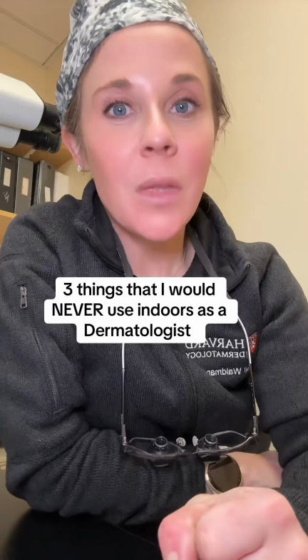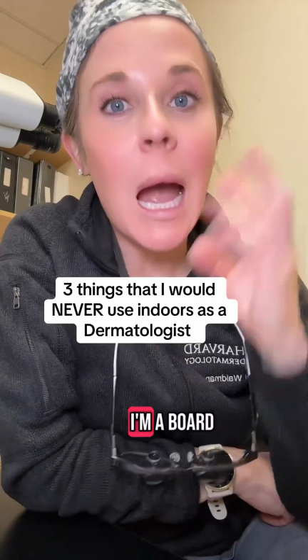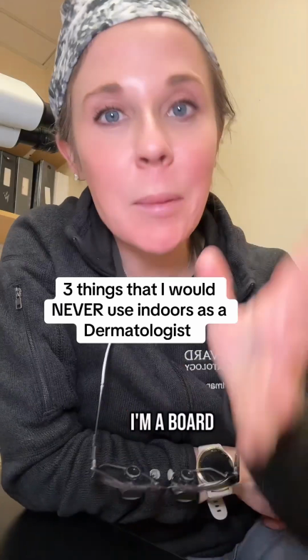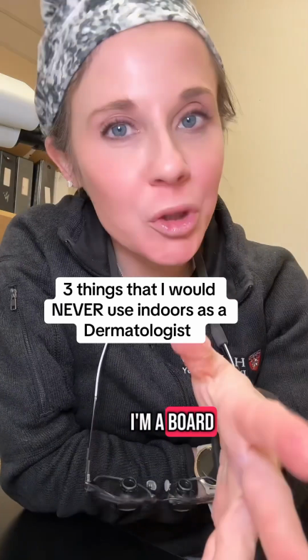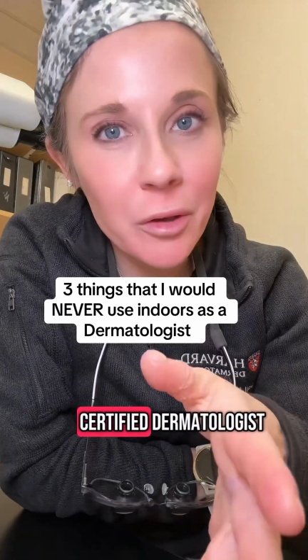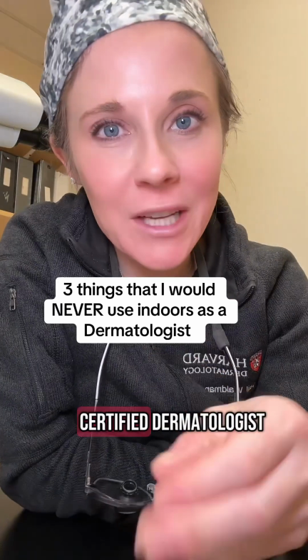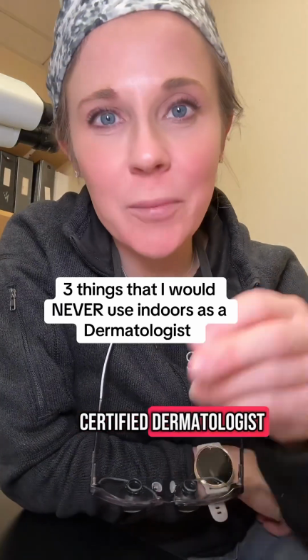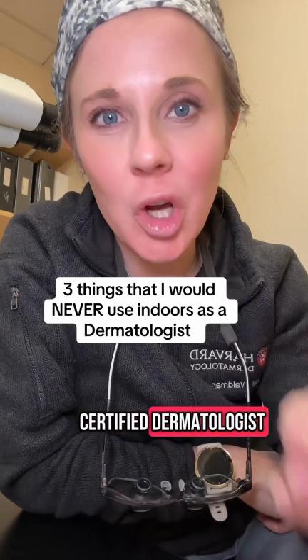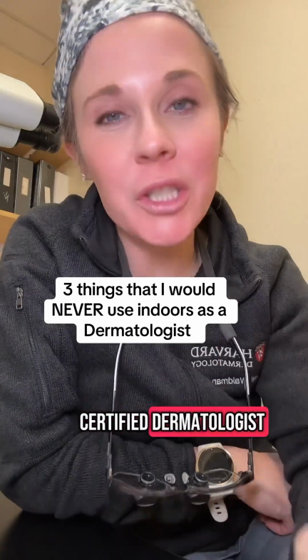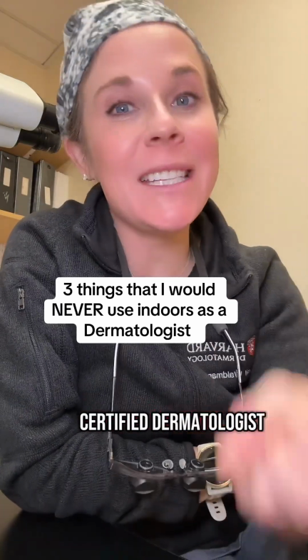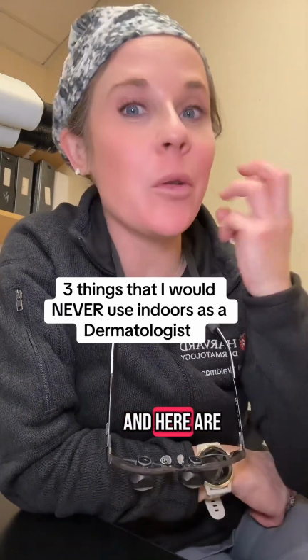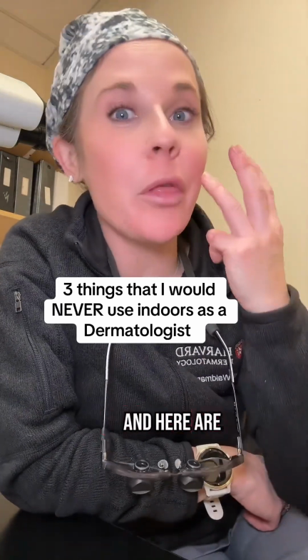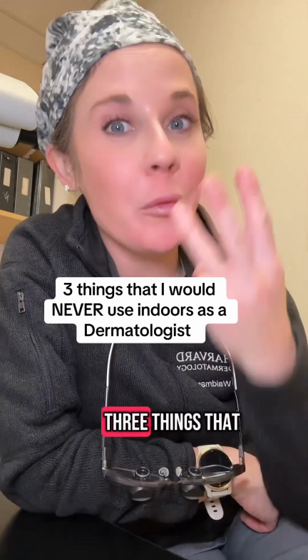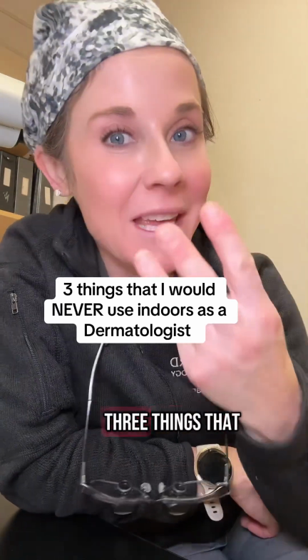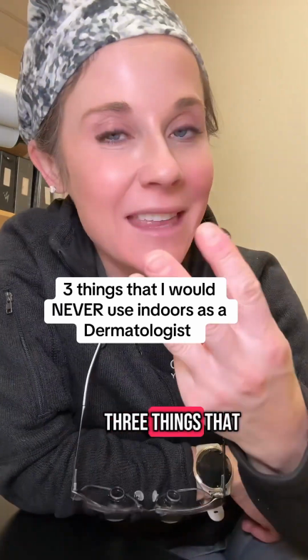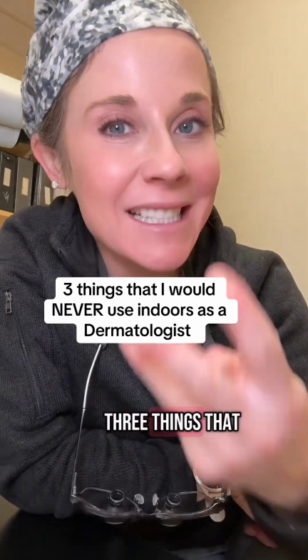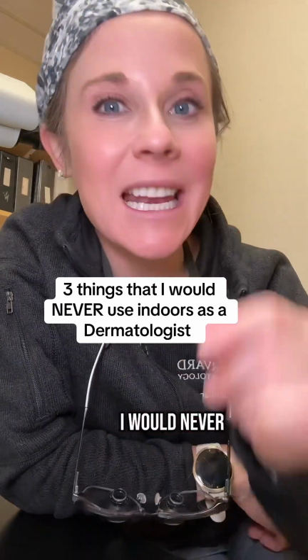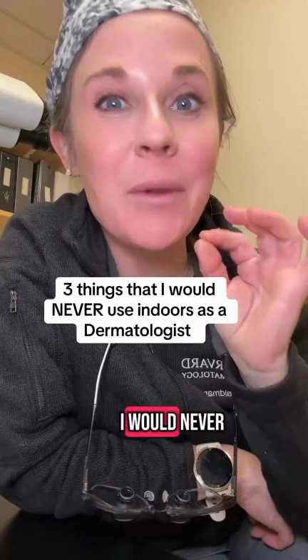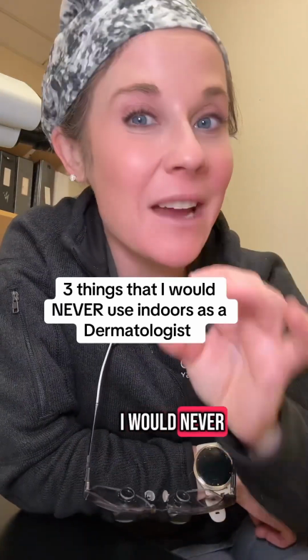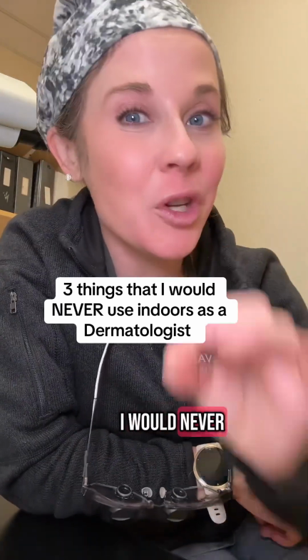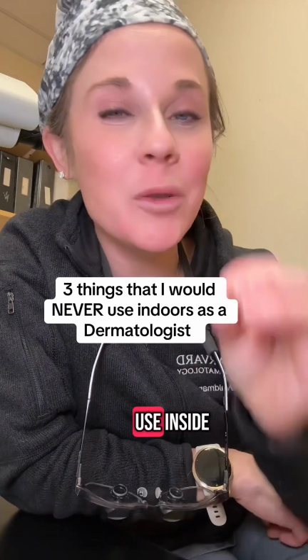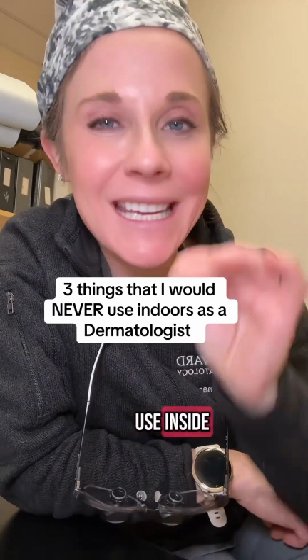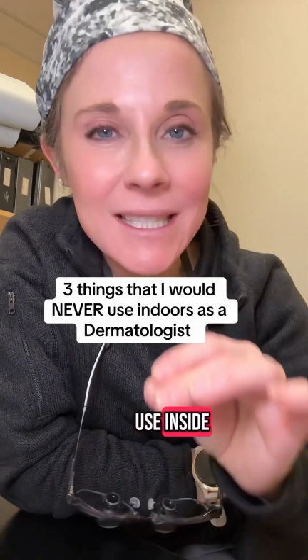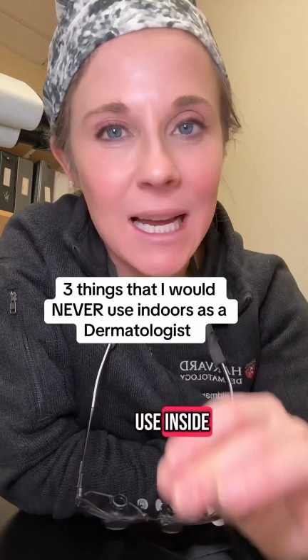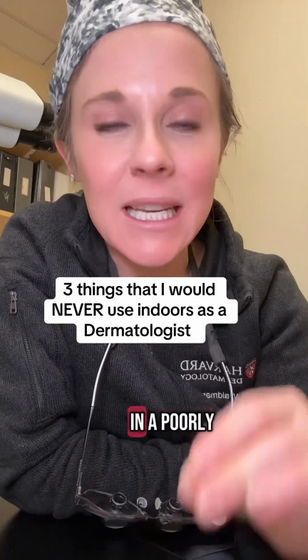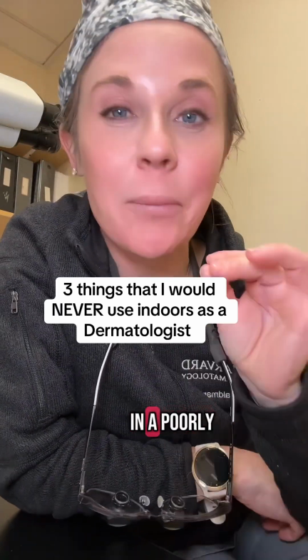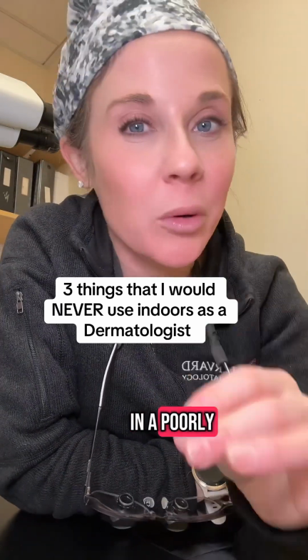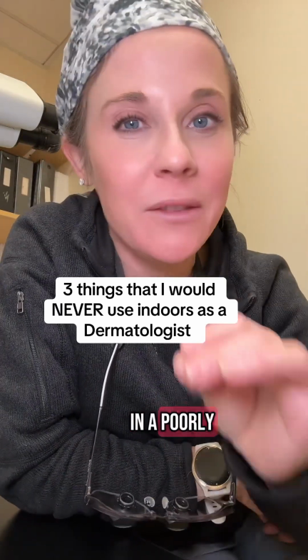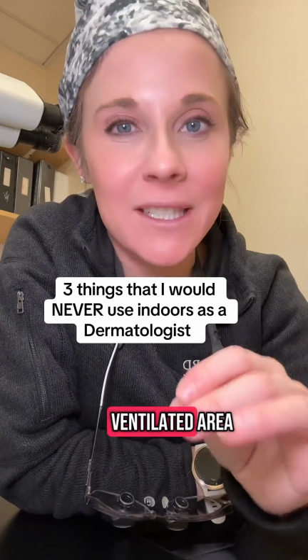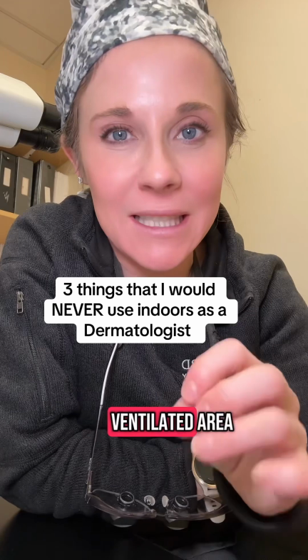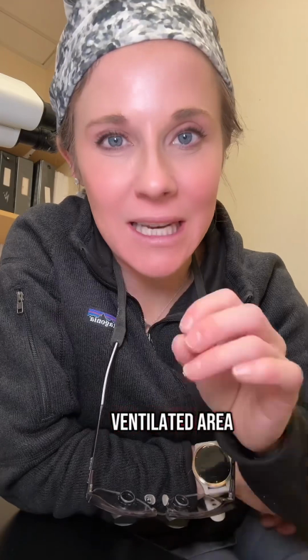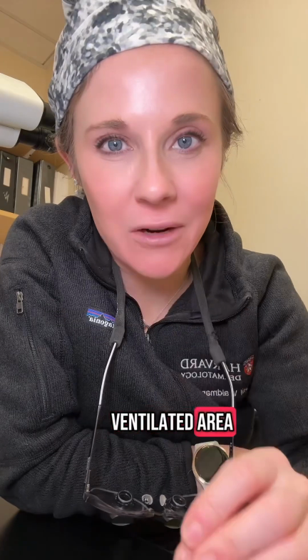I'm a board-certified dermatologist, and here are three things that I would never use inside a poorly ventilated area.